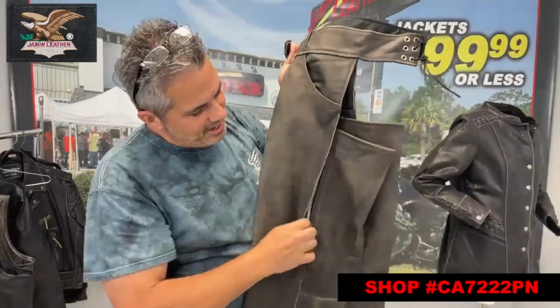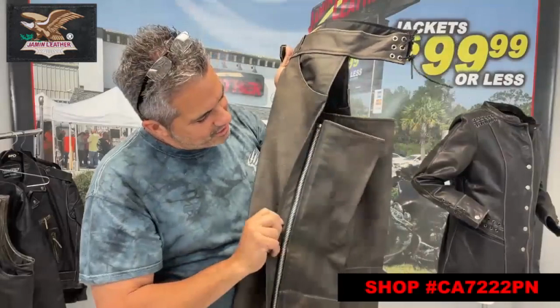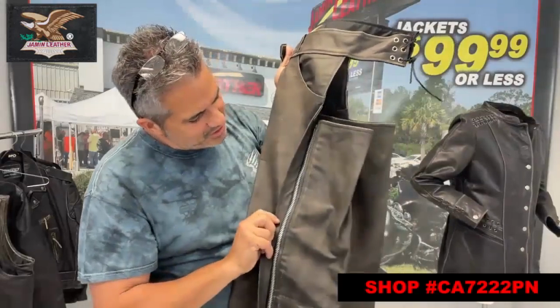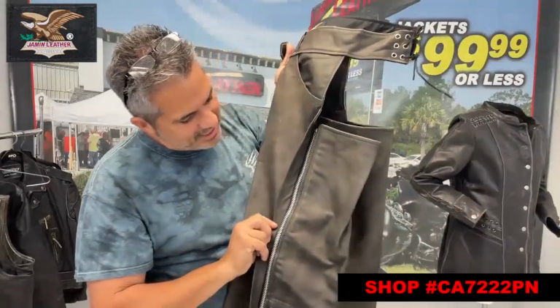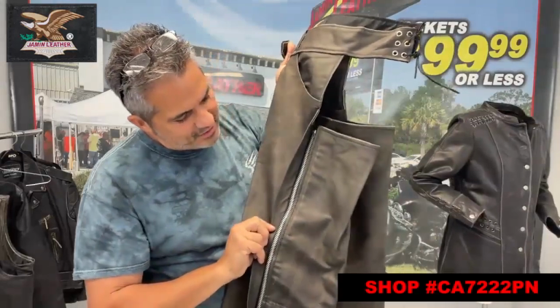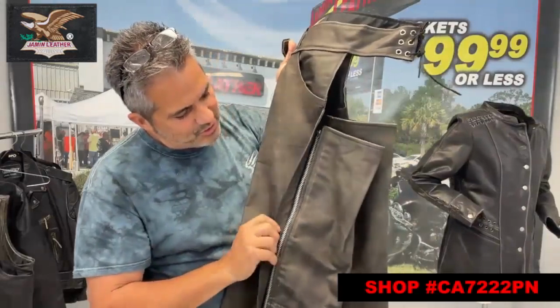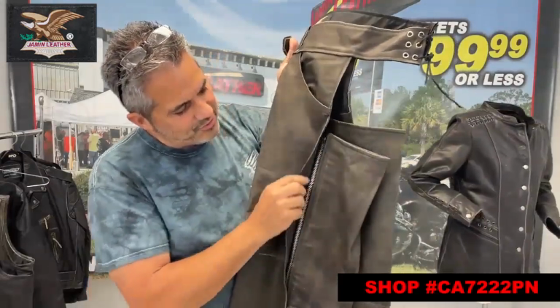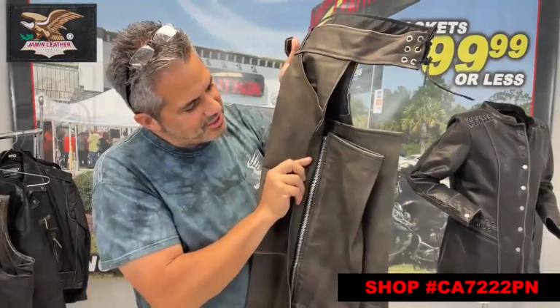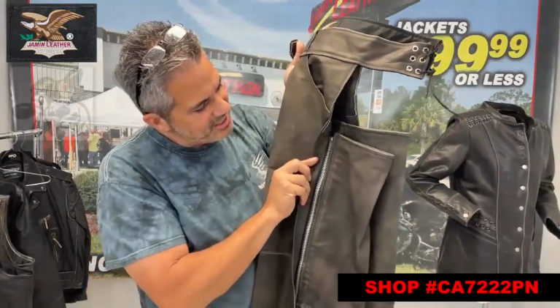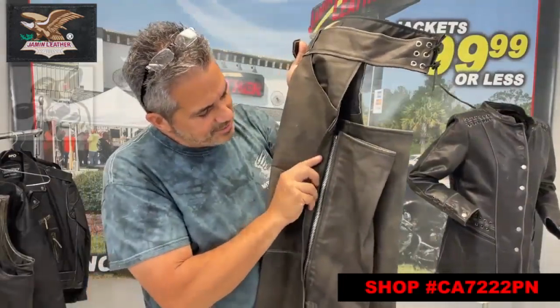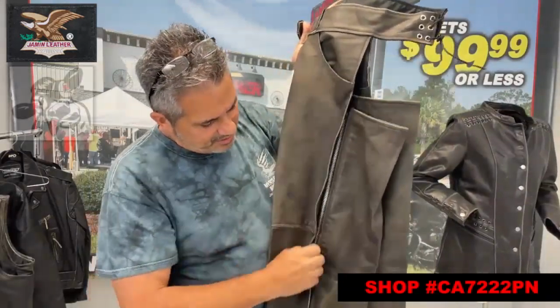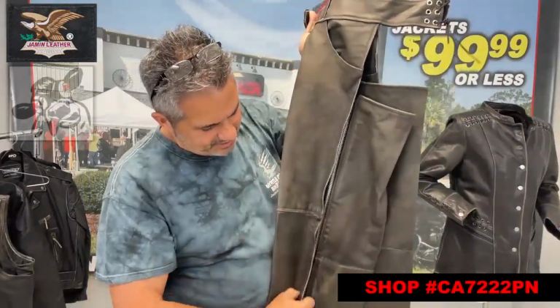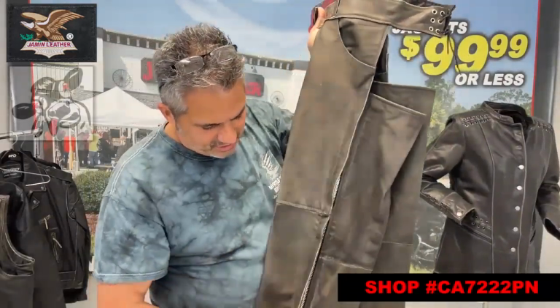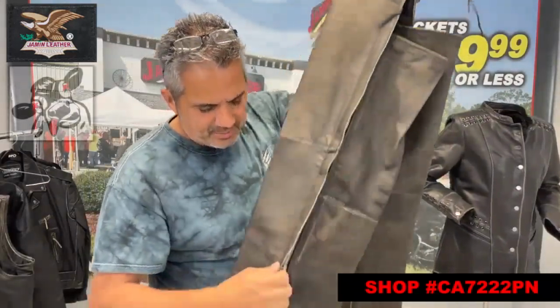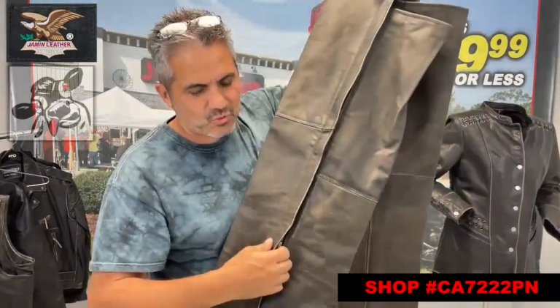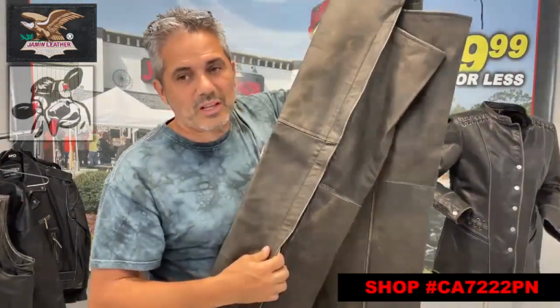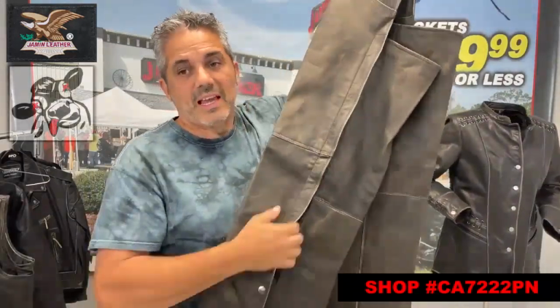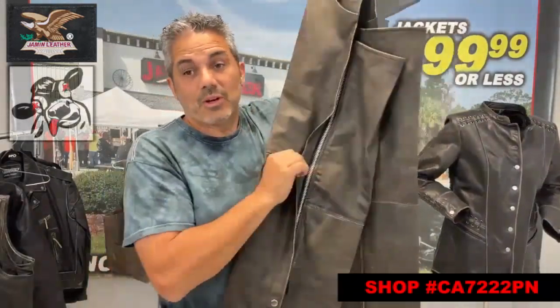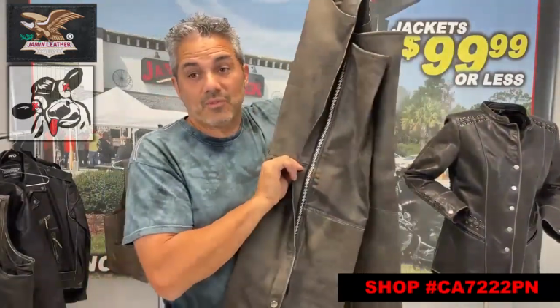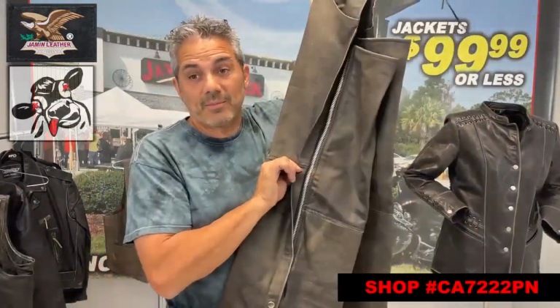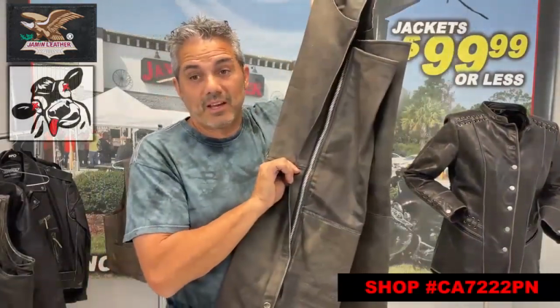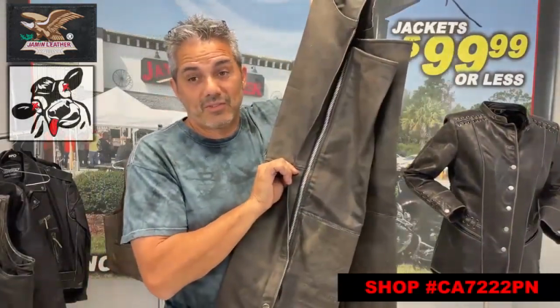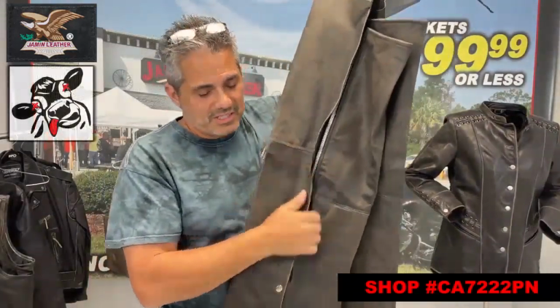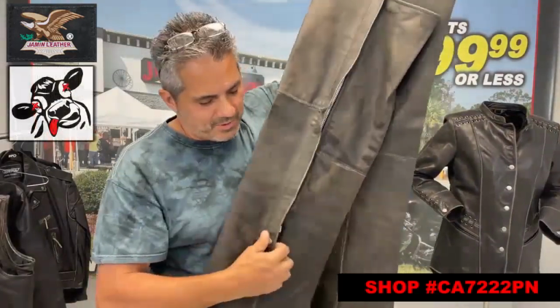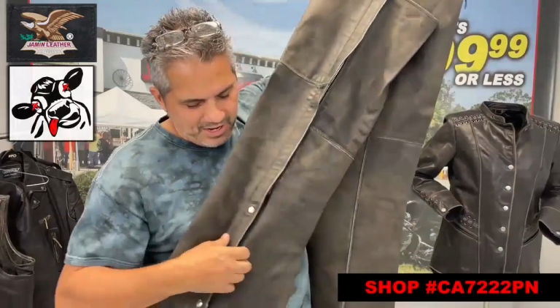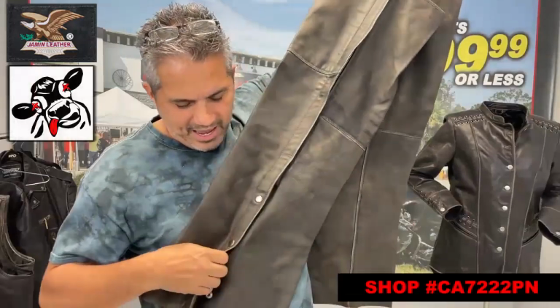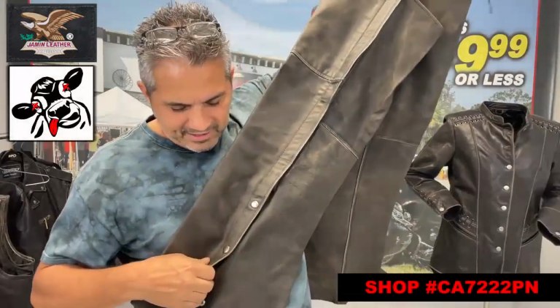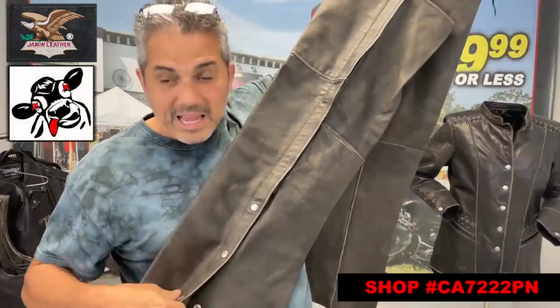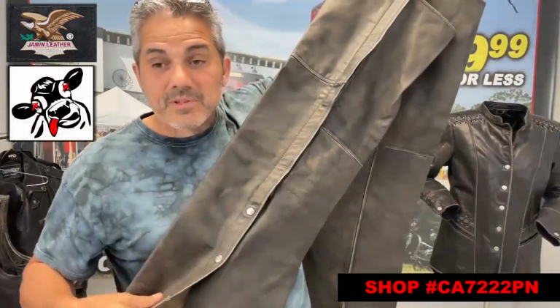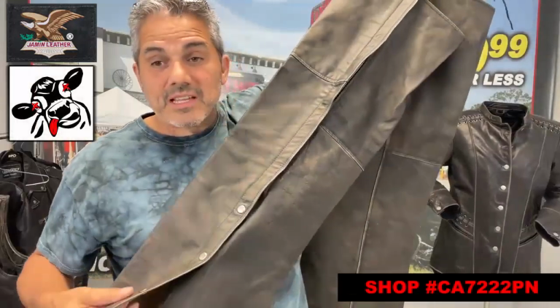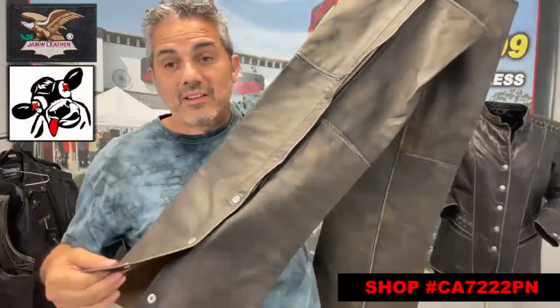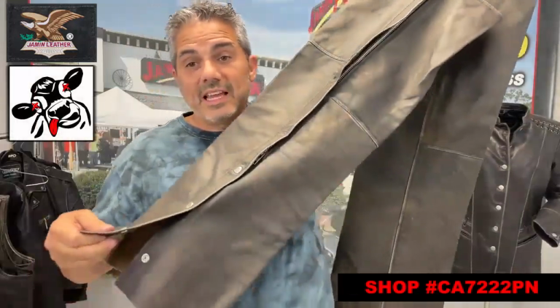It's also got a heavy-duty side zipper on the chaps, with a wind flap that covers the zipper and snaps down the legs.